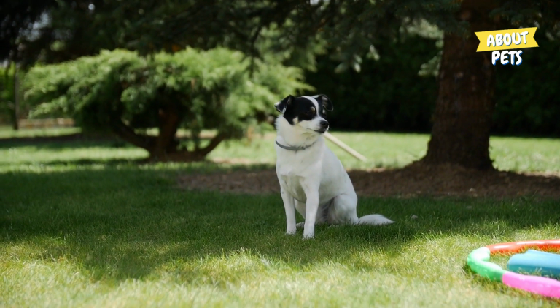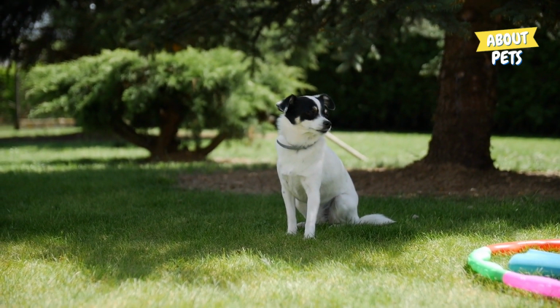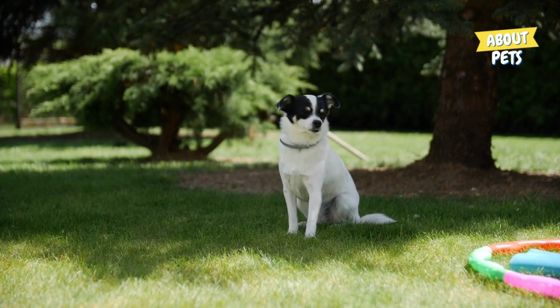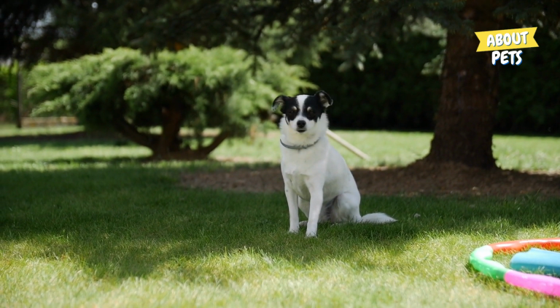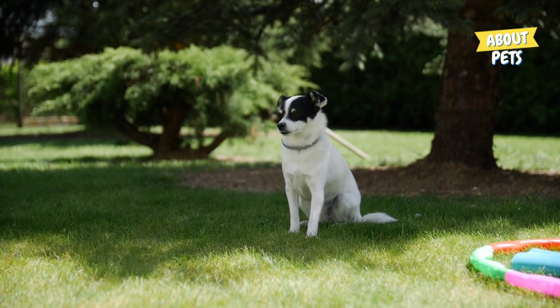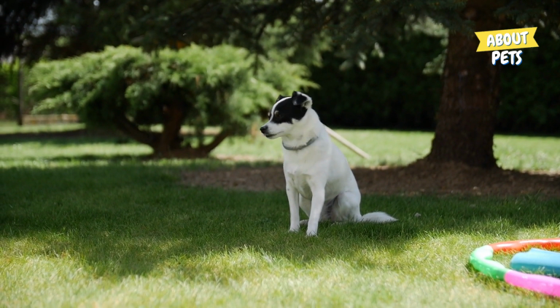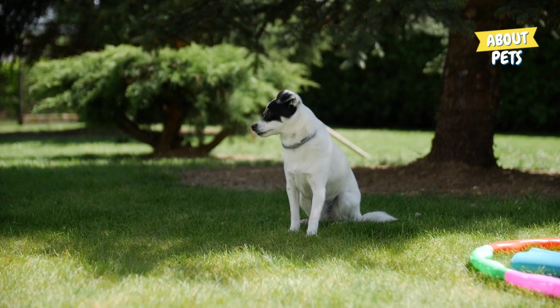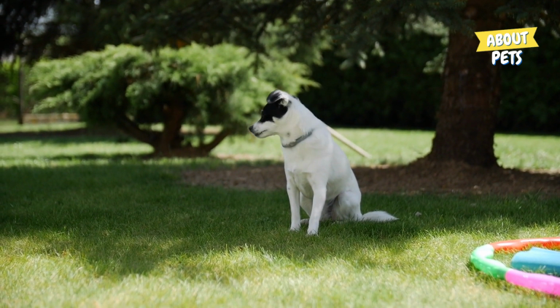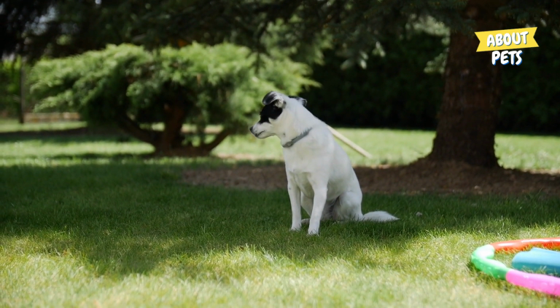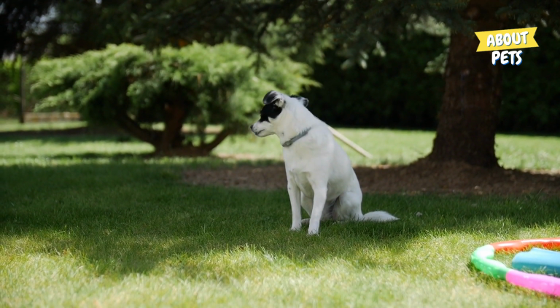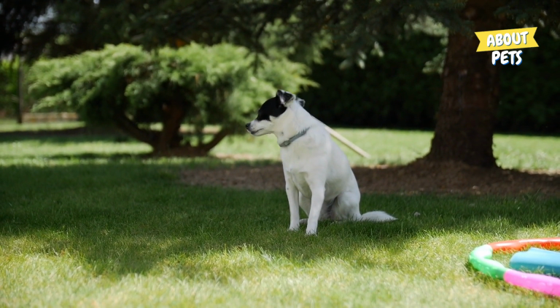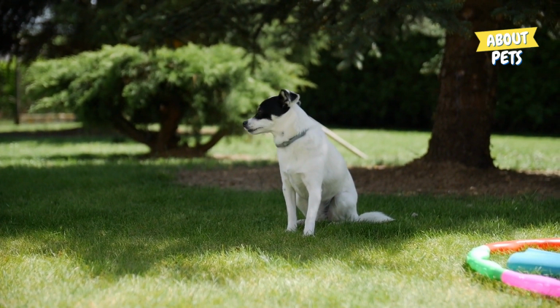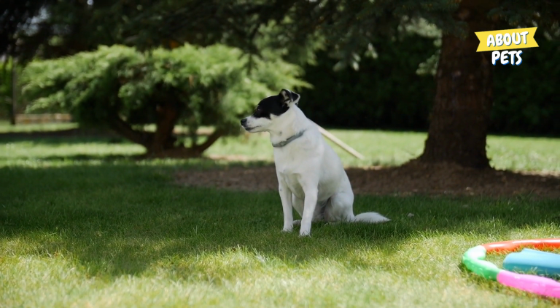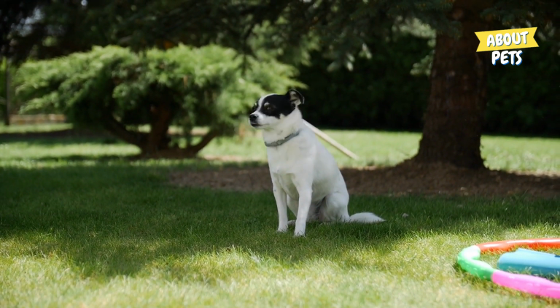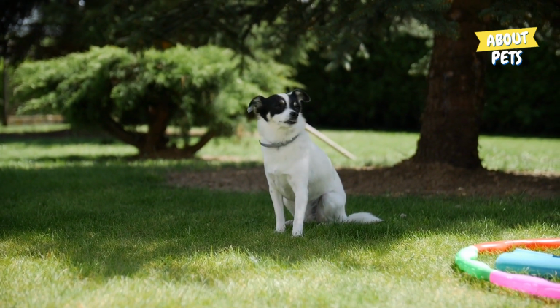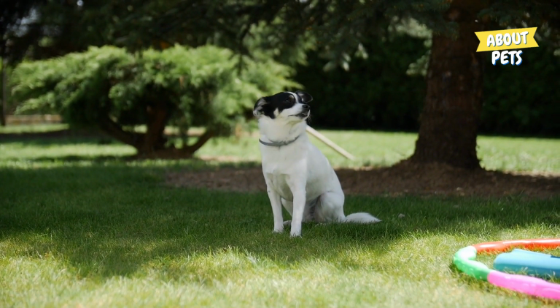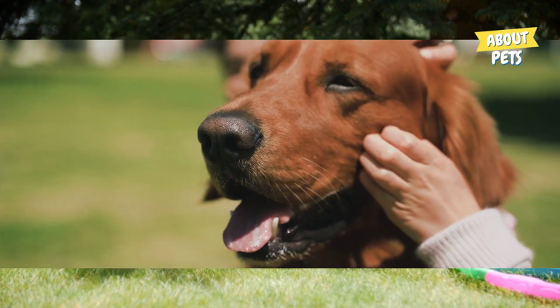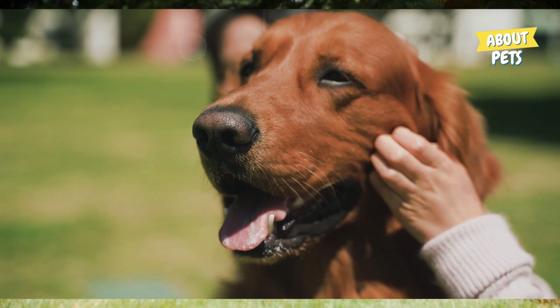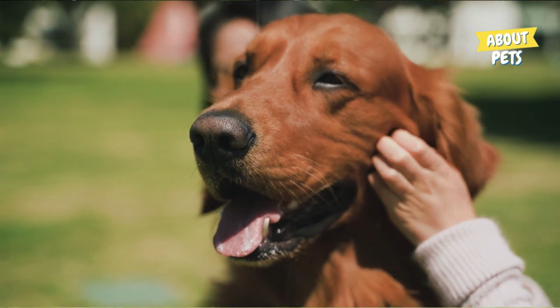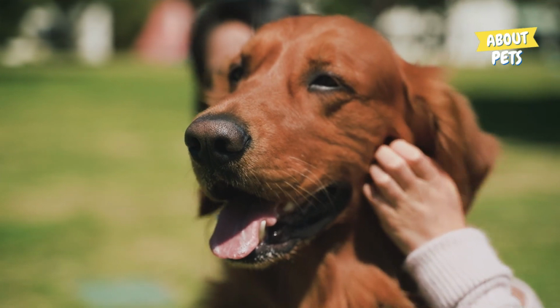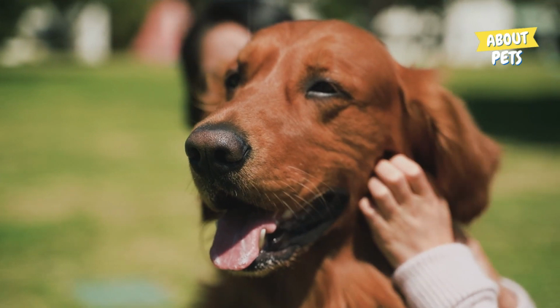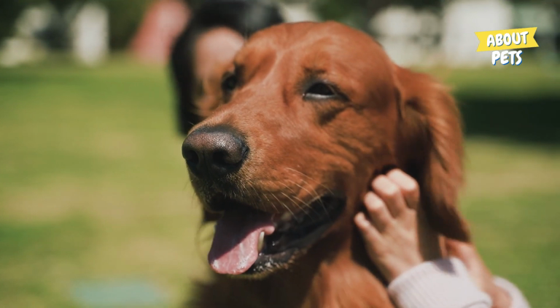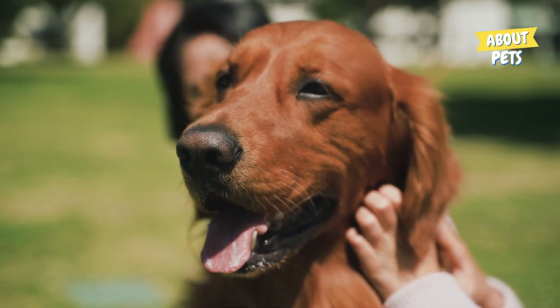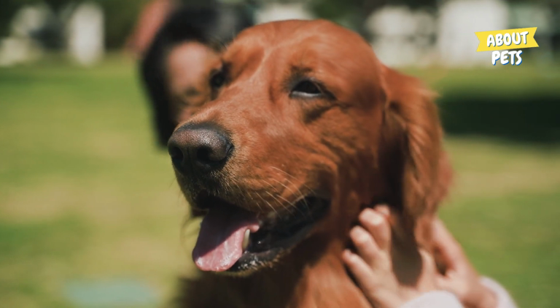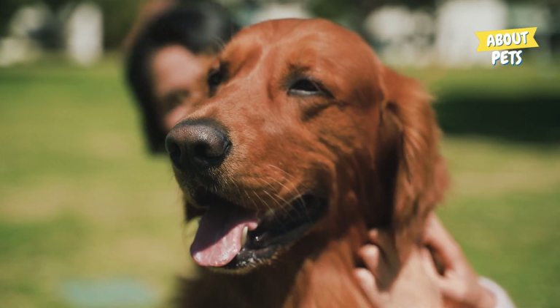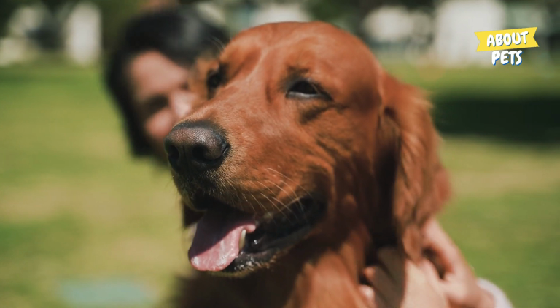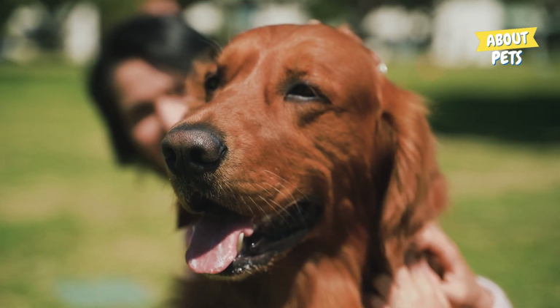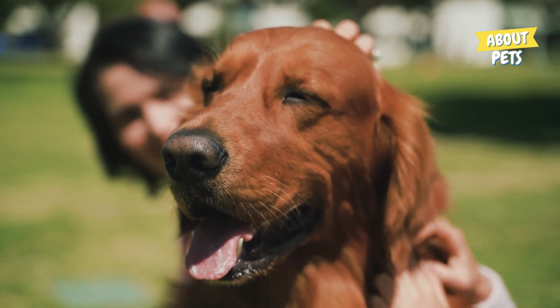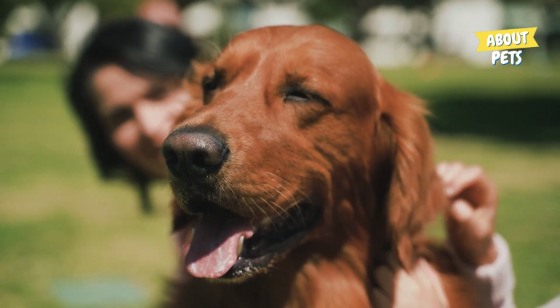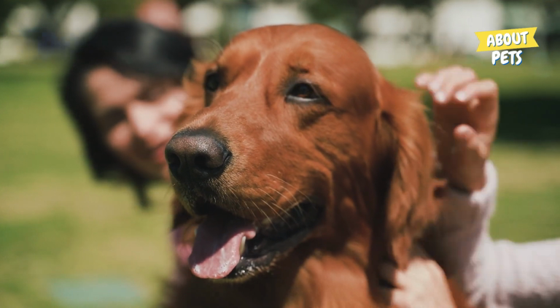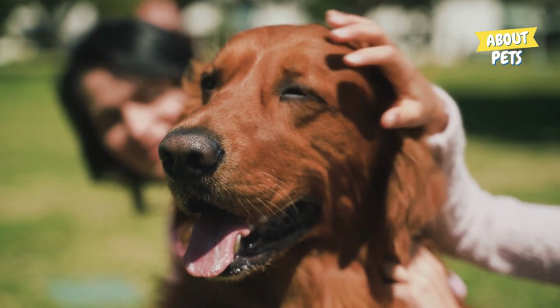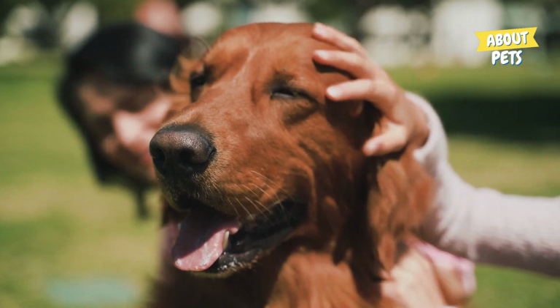We hope this video has helped you better understand the conditions that can cause symptoms similar to Down syndrome in dogs.